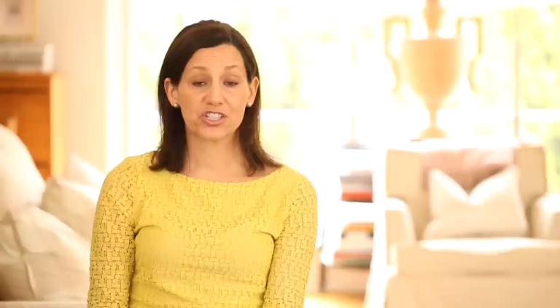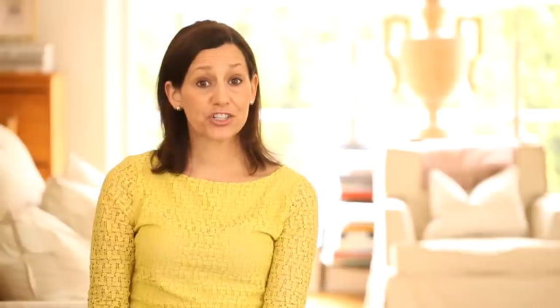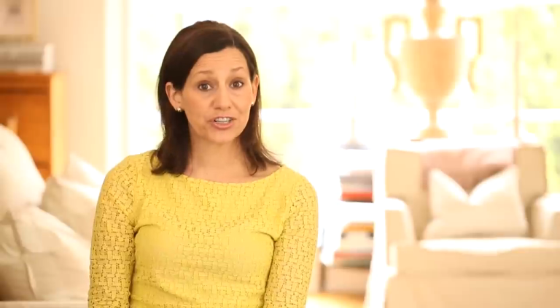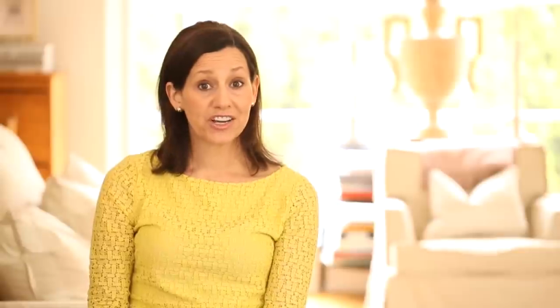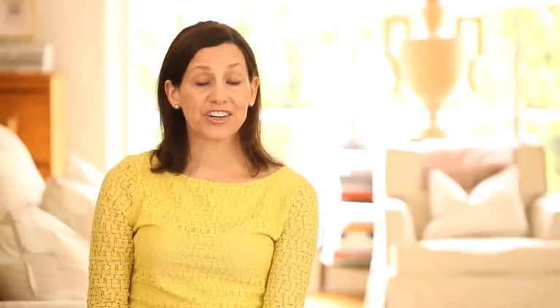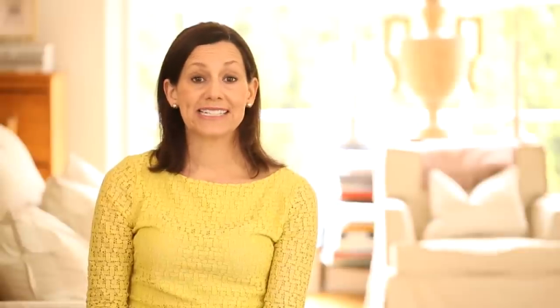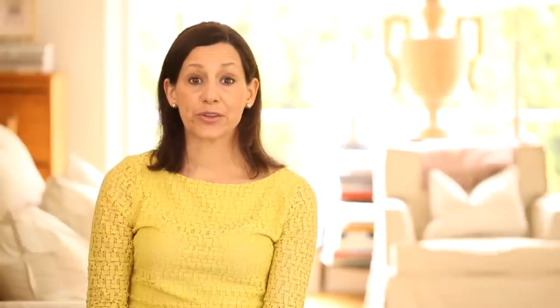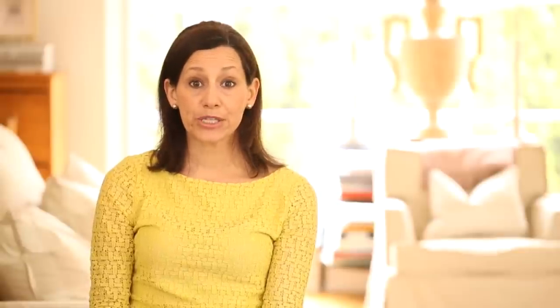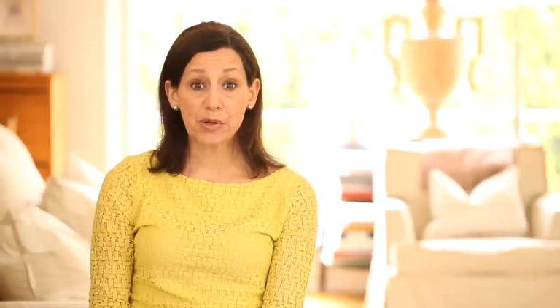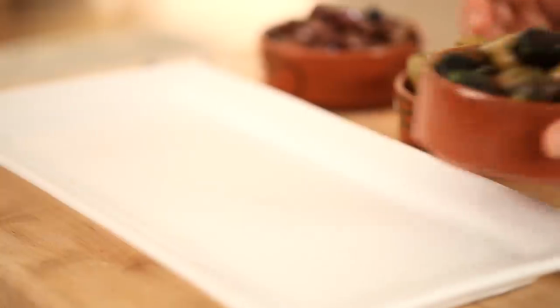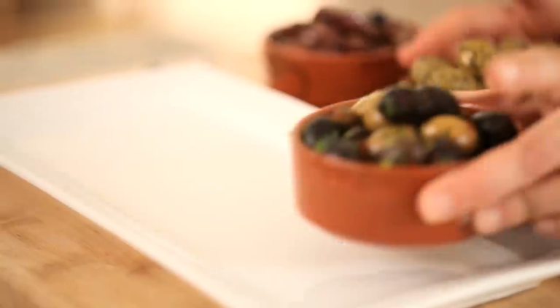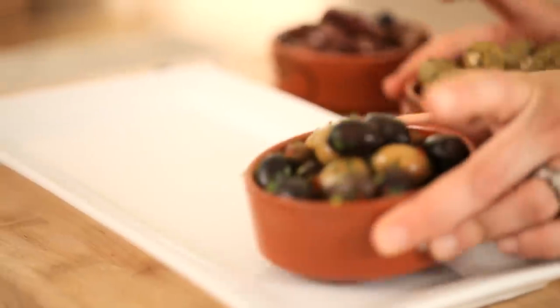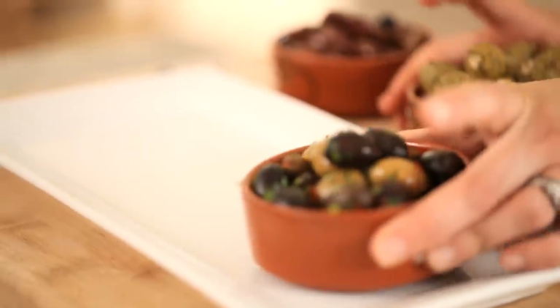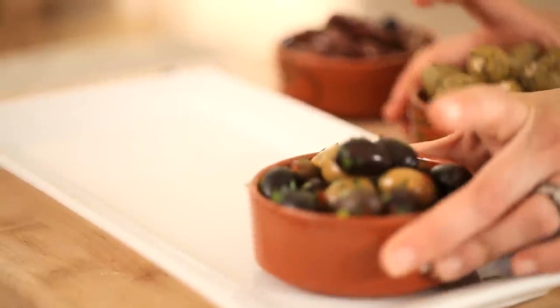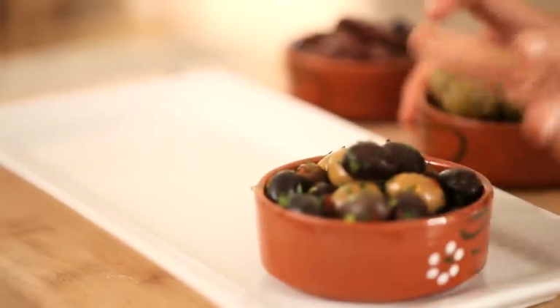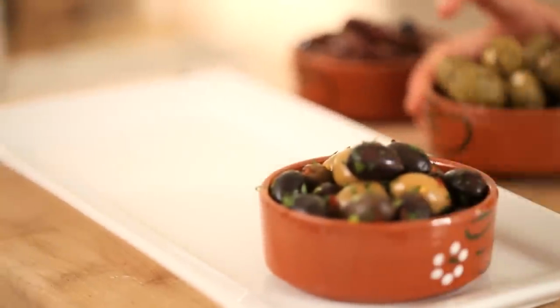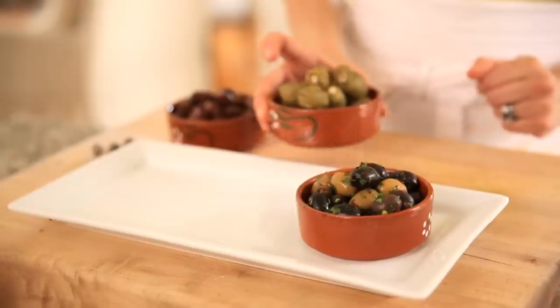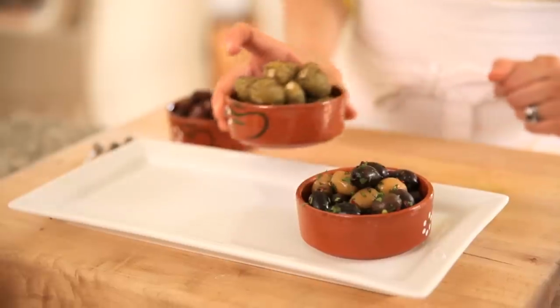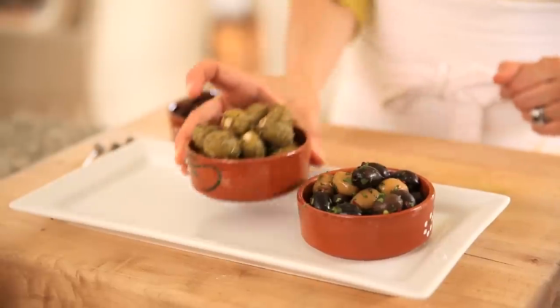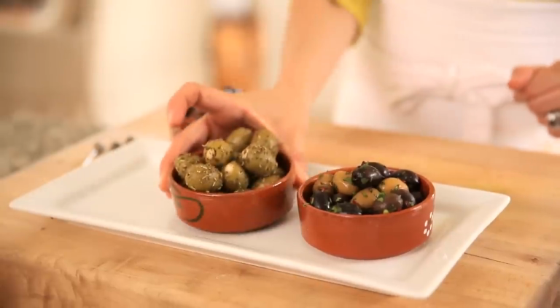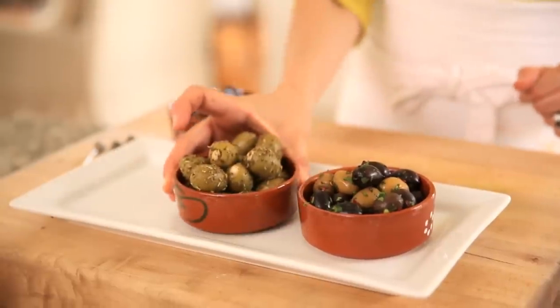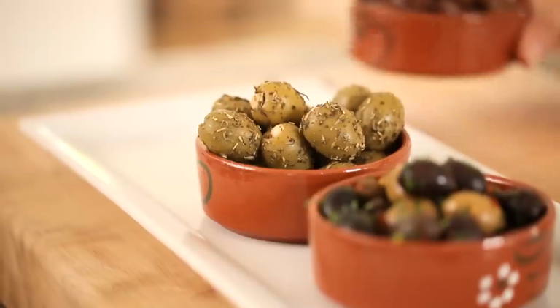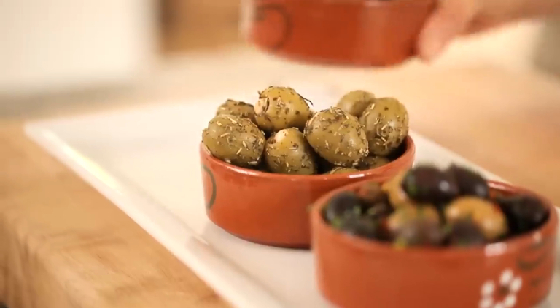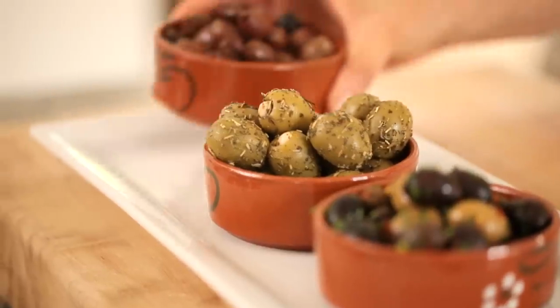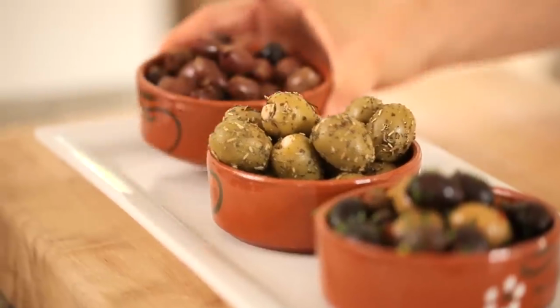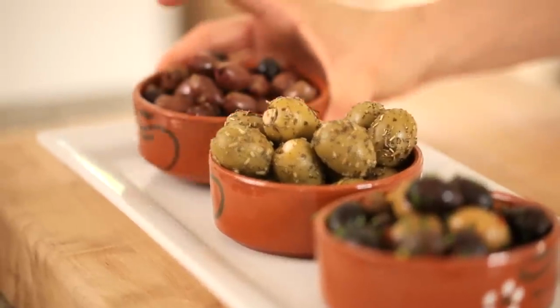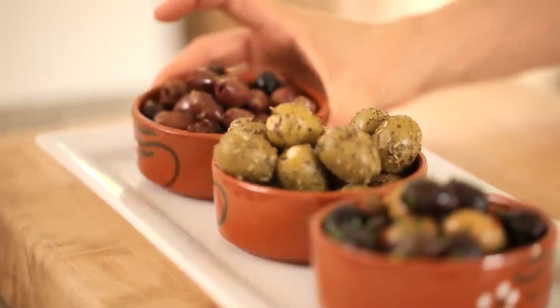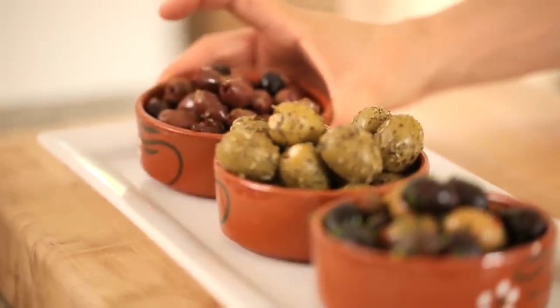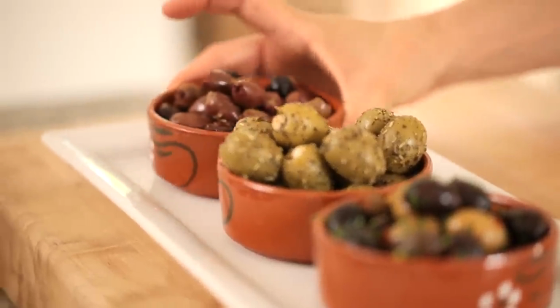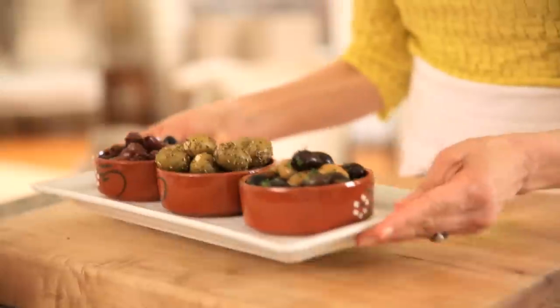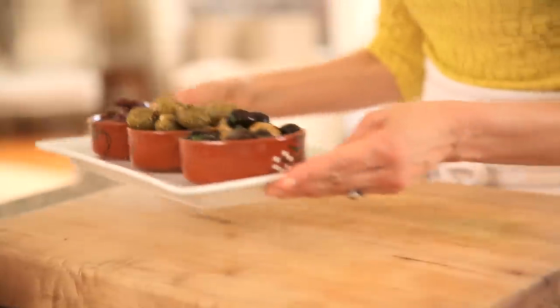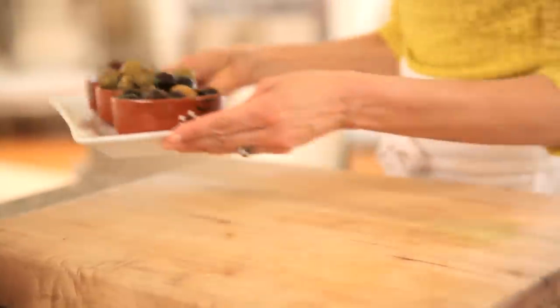To serve, you're going to take your three little bowls, put them on a platter — et voila! You've got an instant olive bar ready to go.